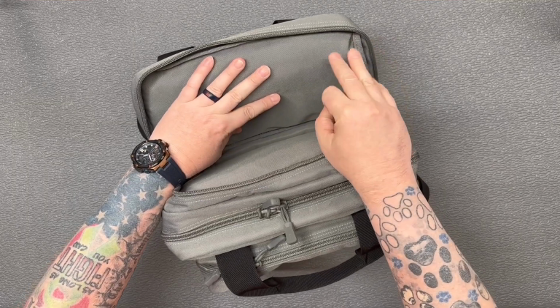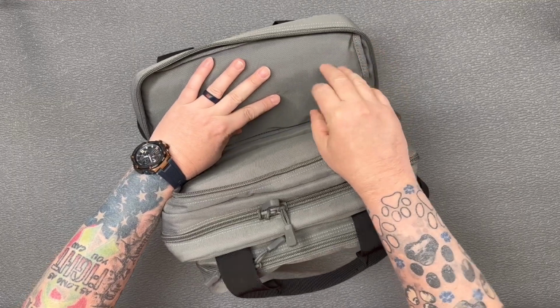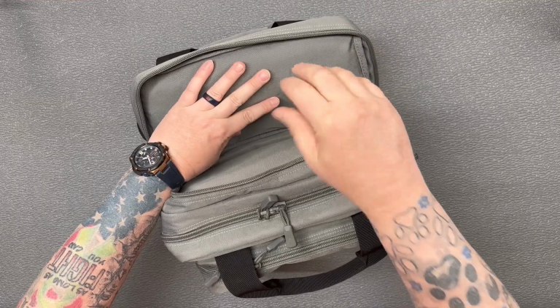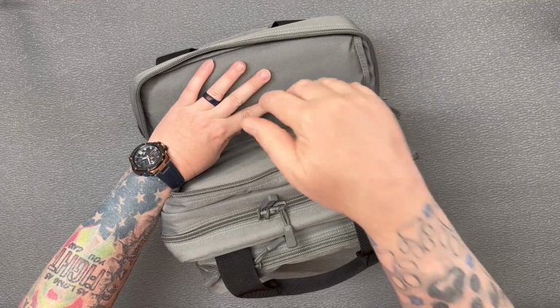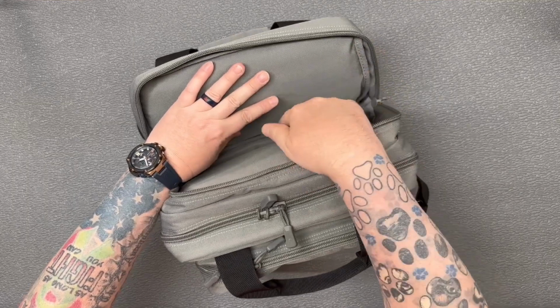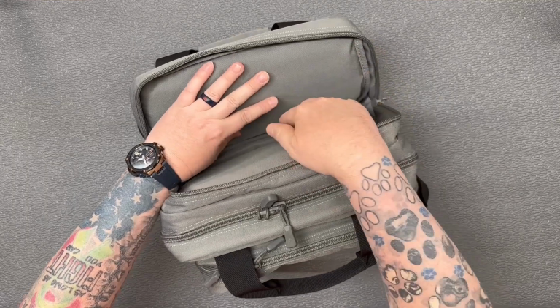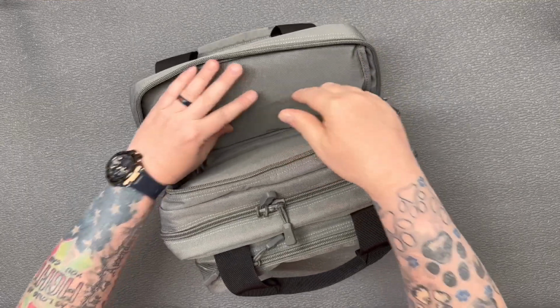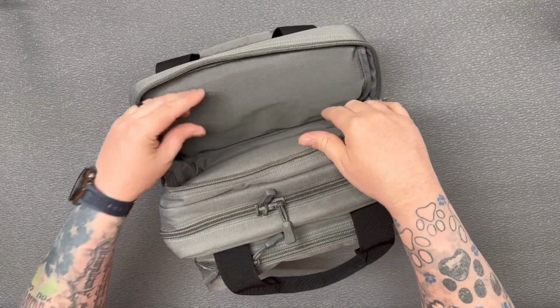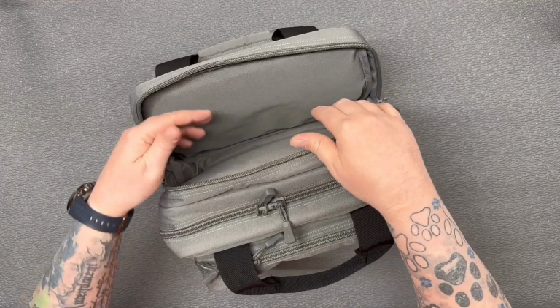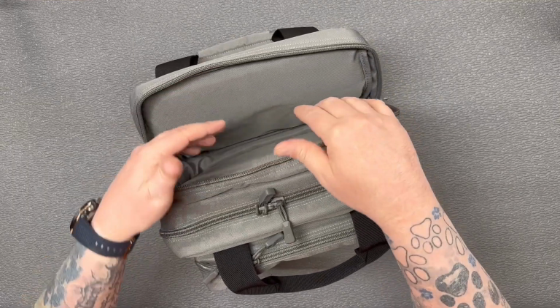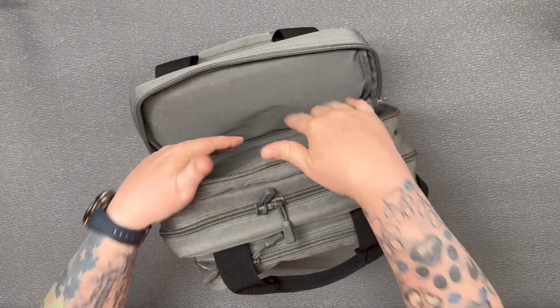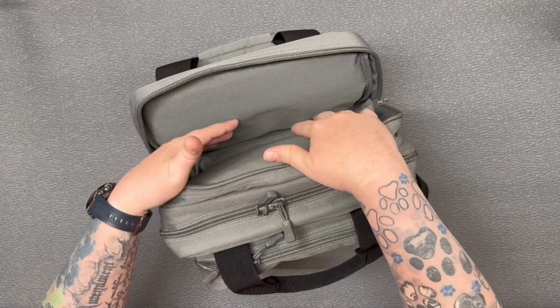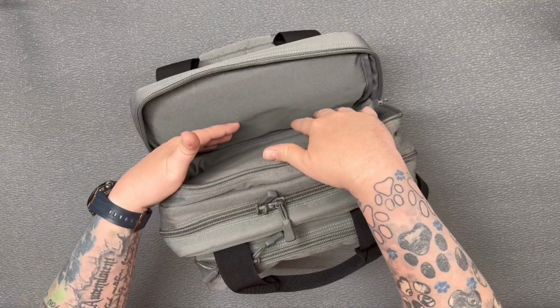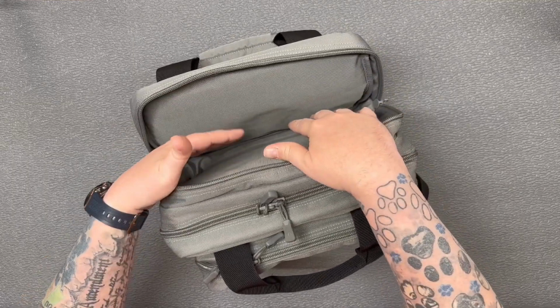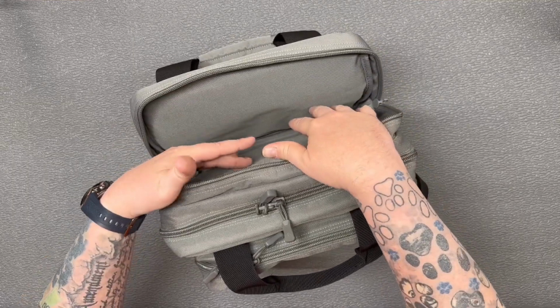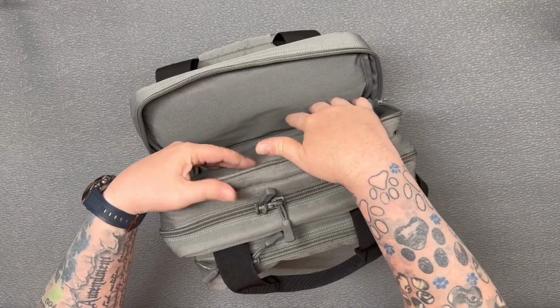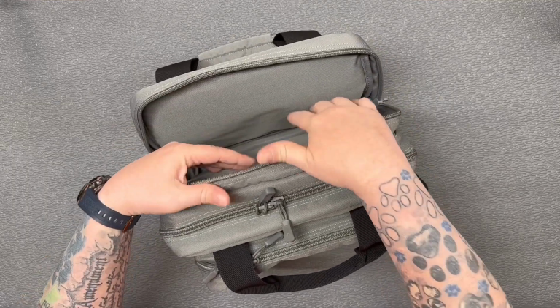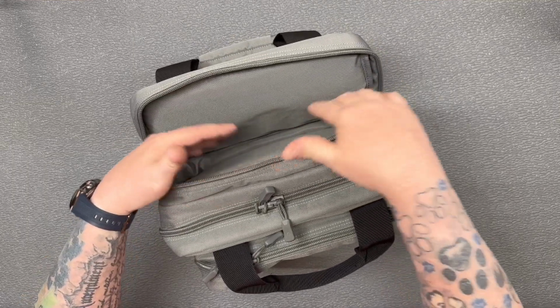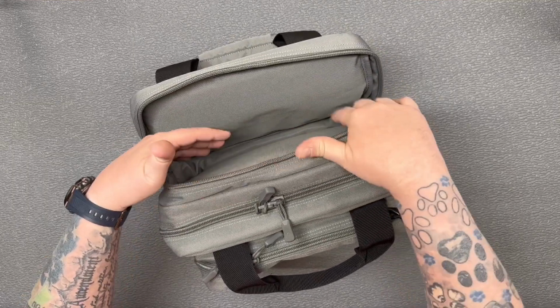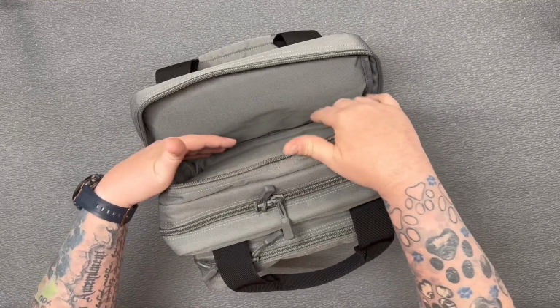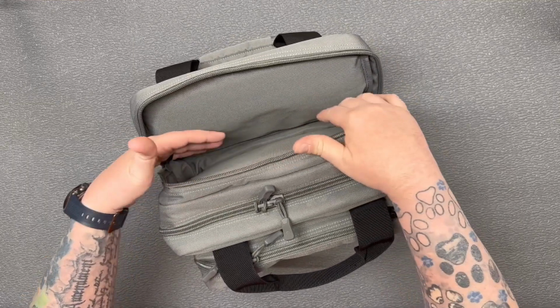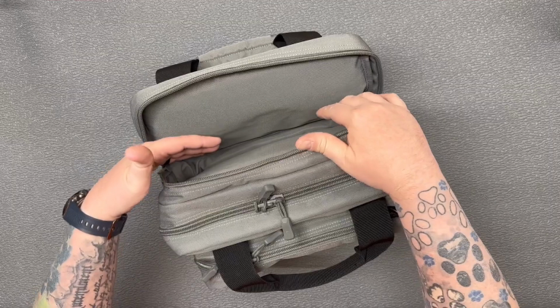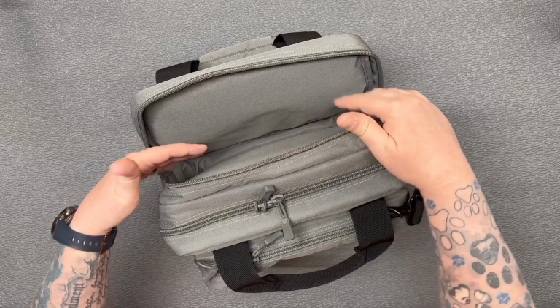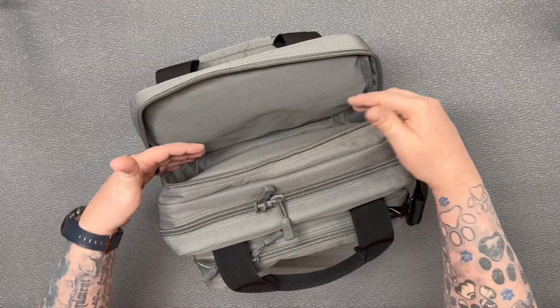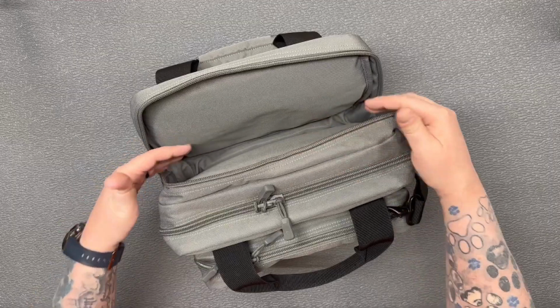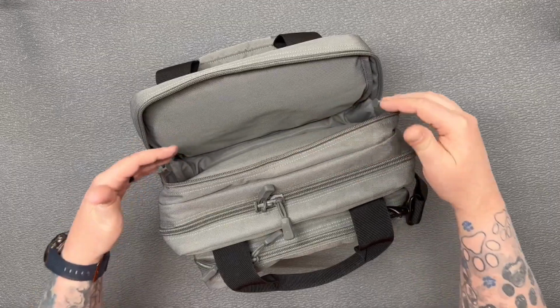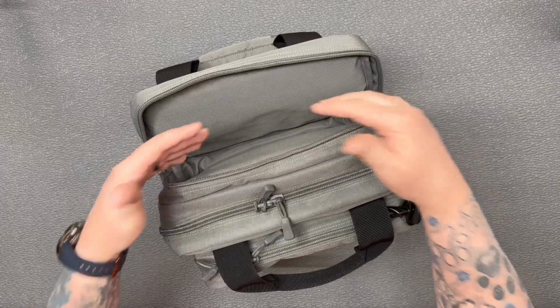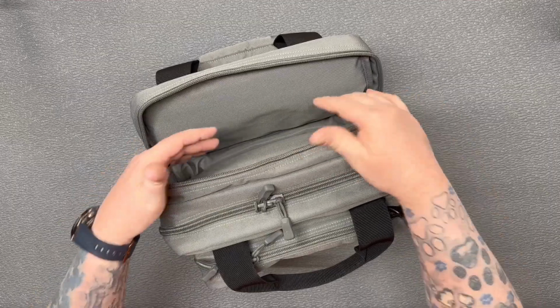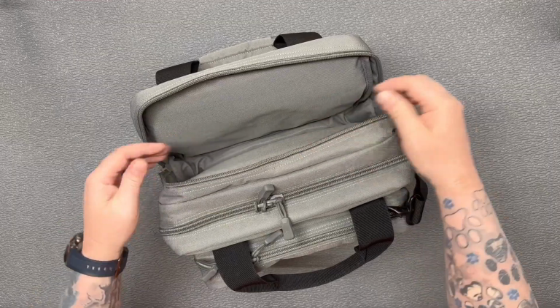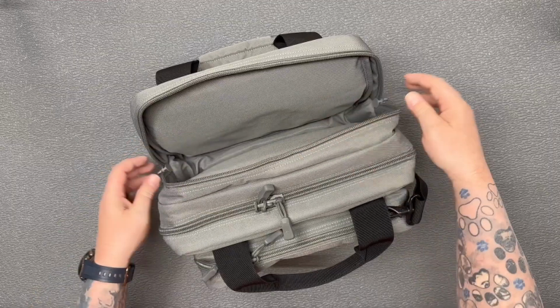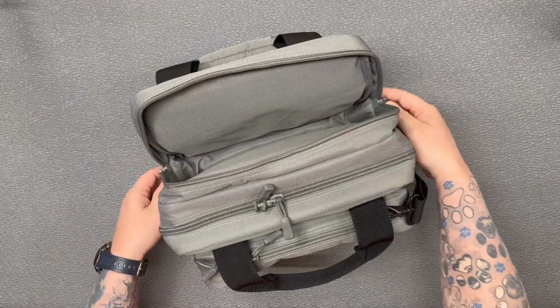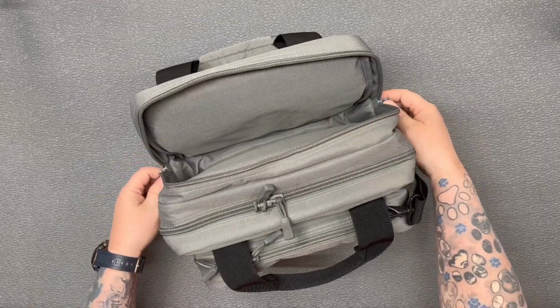The back pocket is completely open — nothing in there. You can stuff it full of whatever you need. Mag Buddies from Savior Equipment fit well in there; I think you could get two or three of them in there just fine.